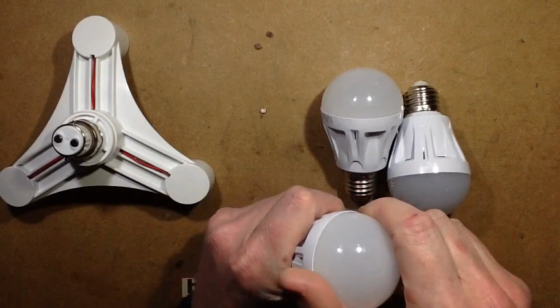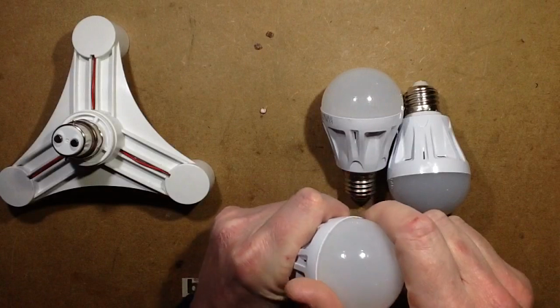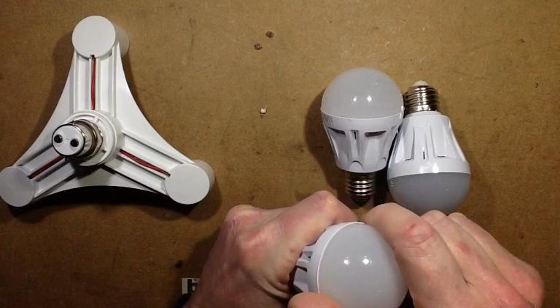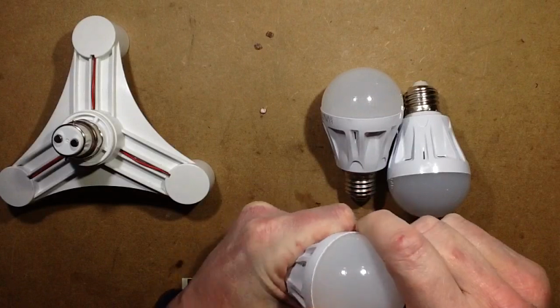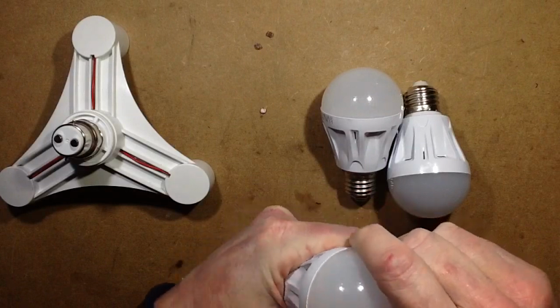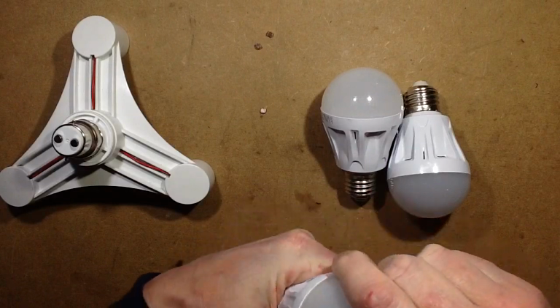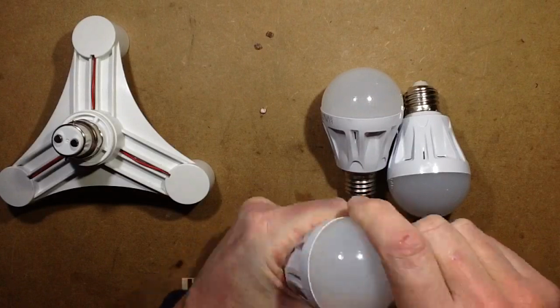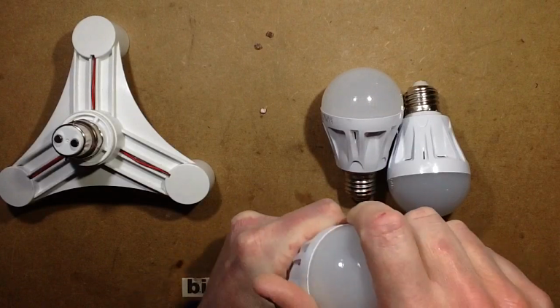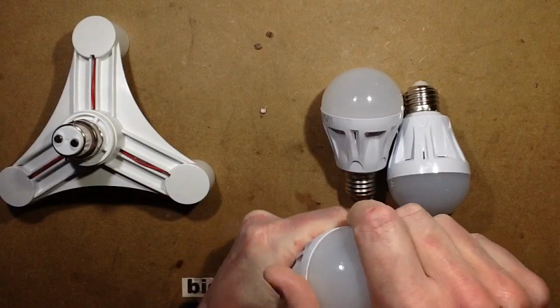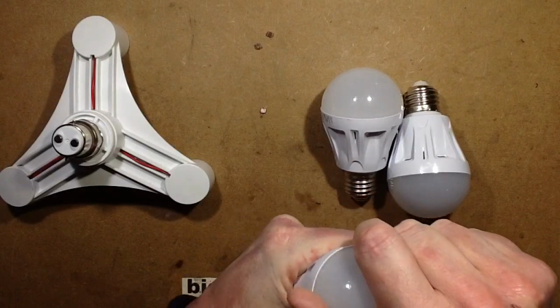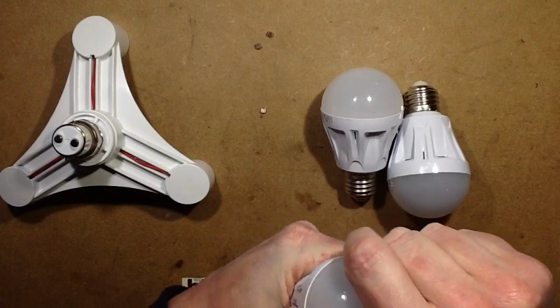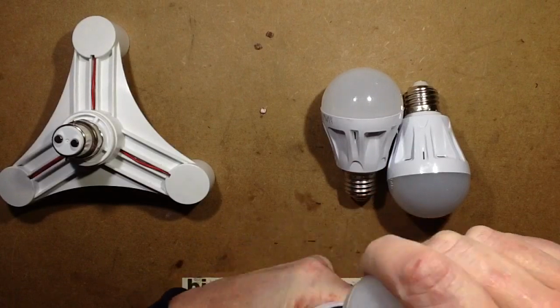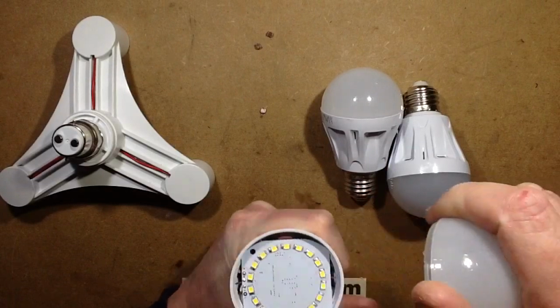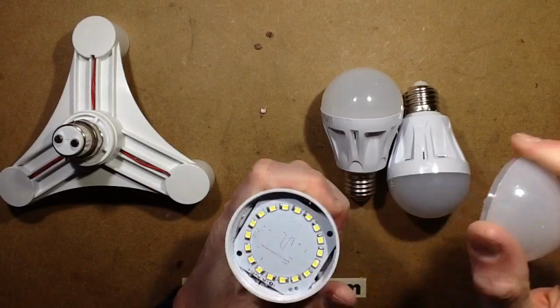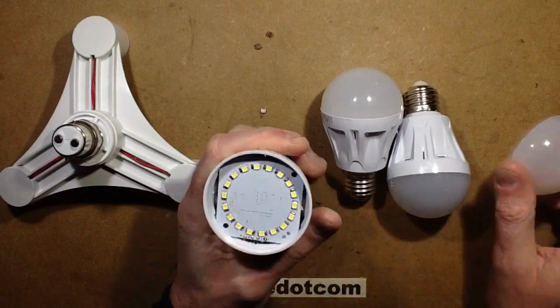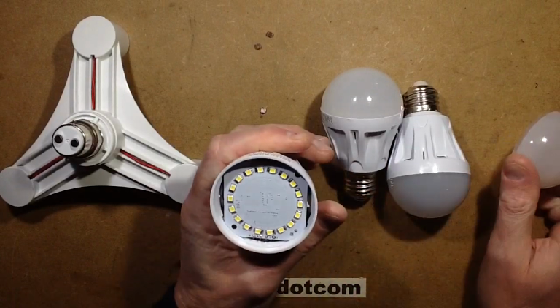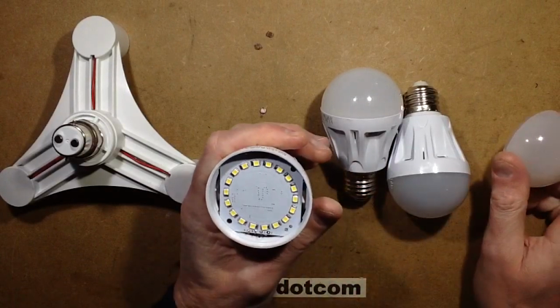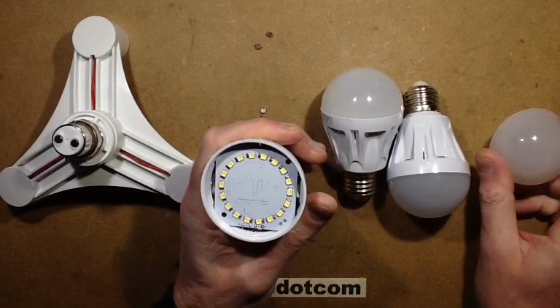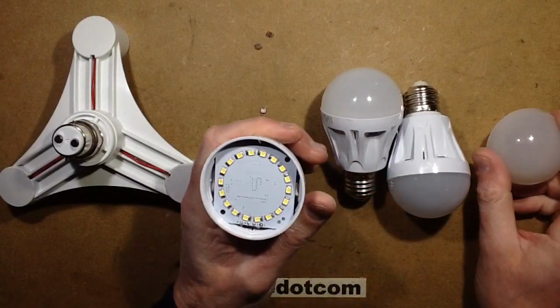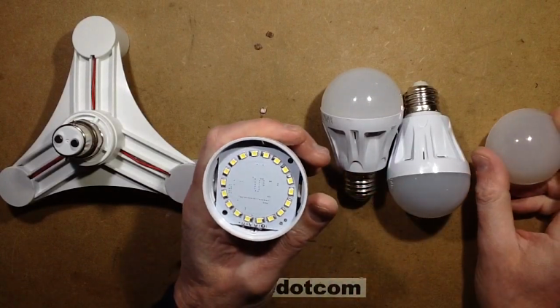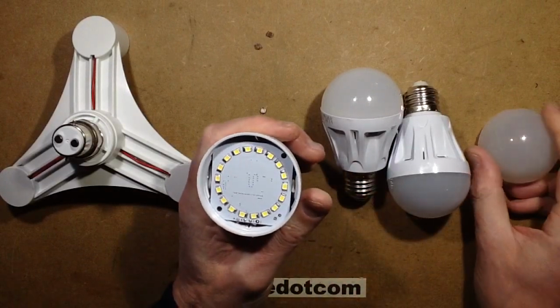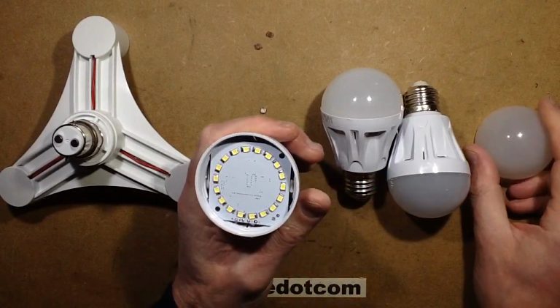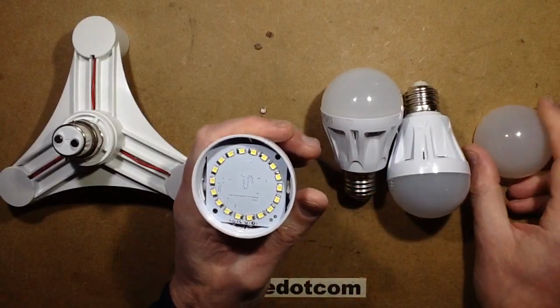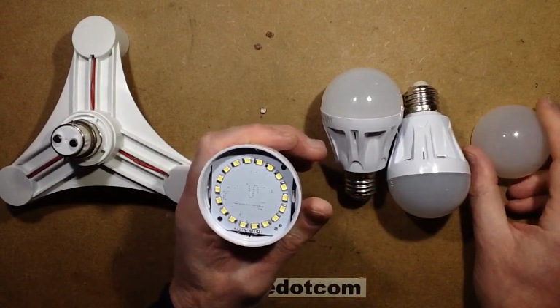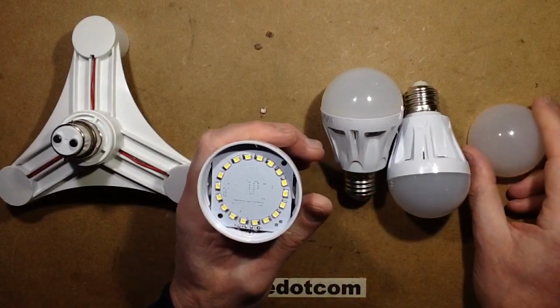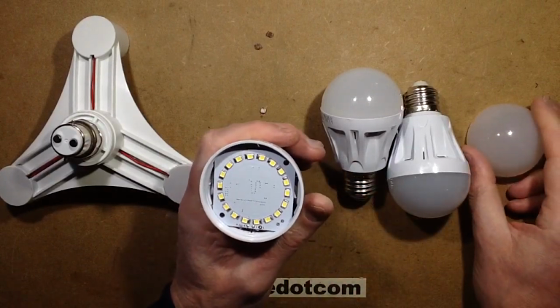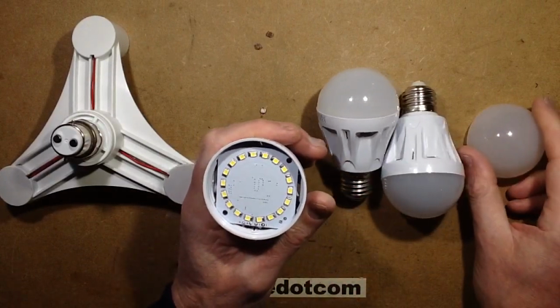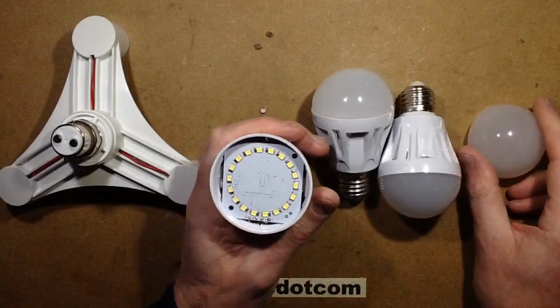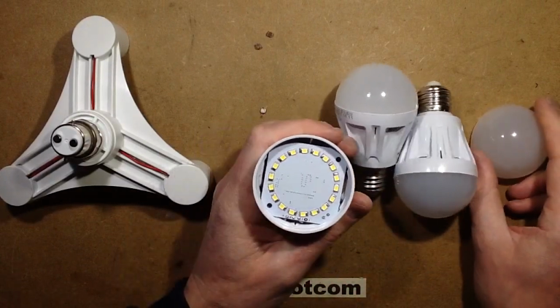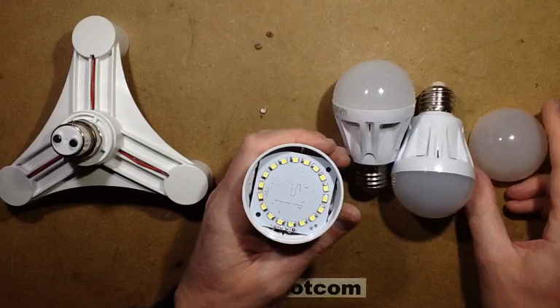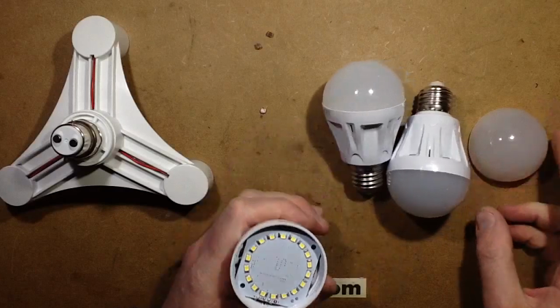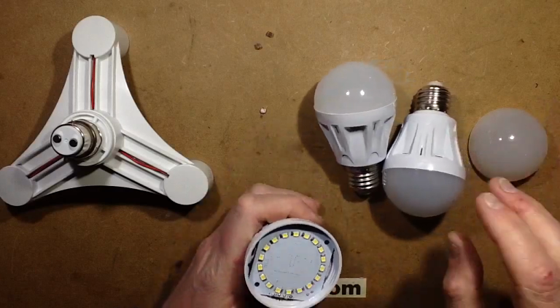These are supposed to be 5 watt lamps. I should test that, shouldn't I? Yes, I will test it.